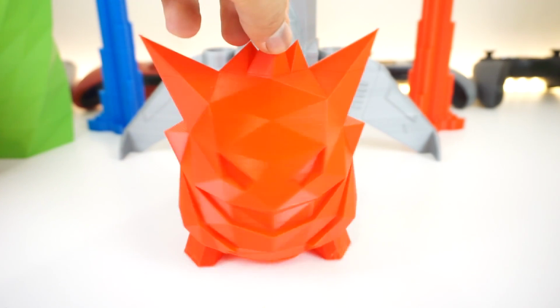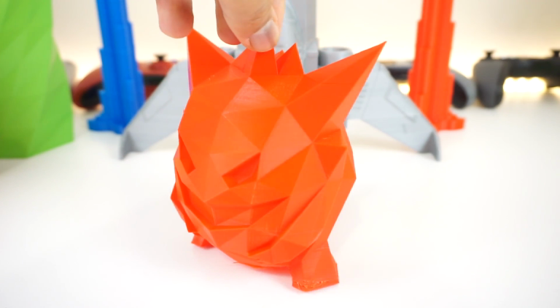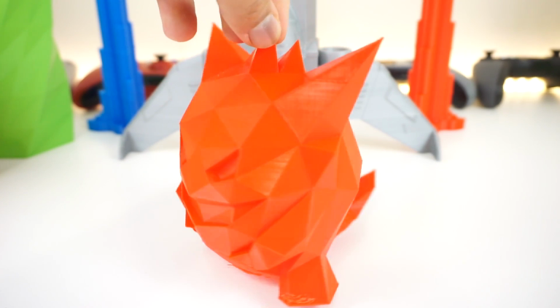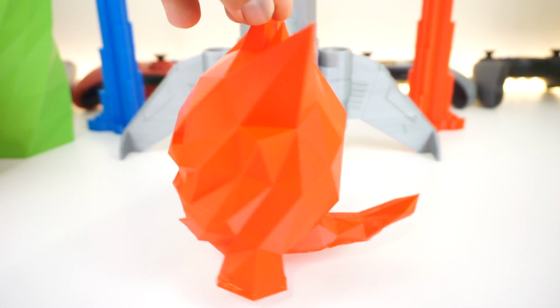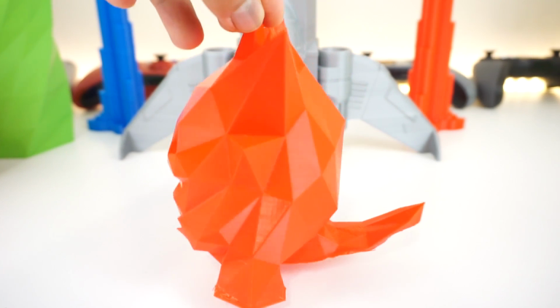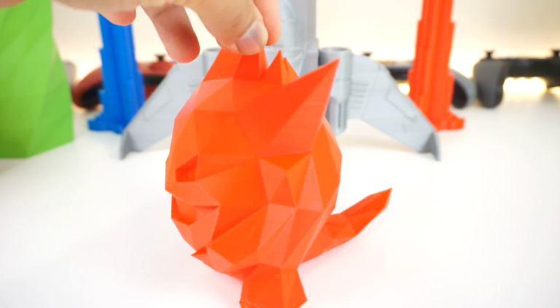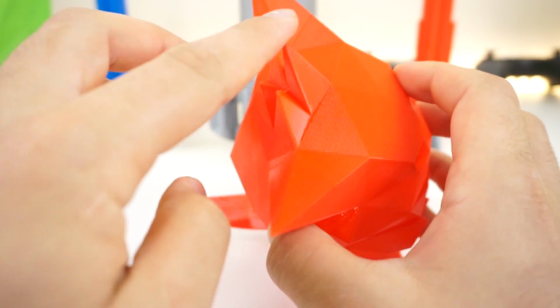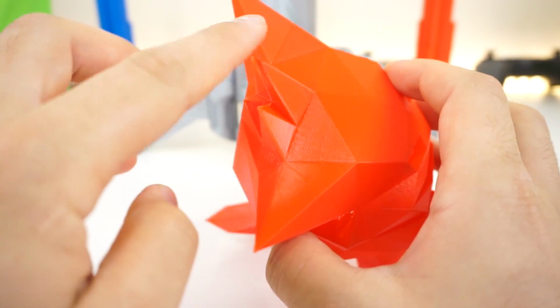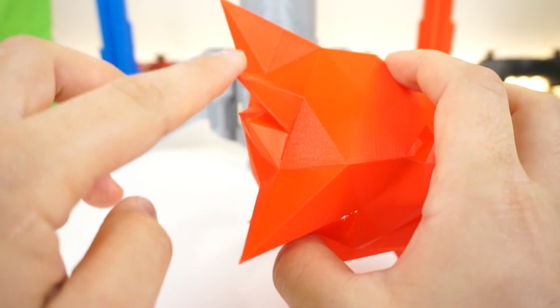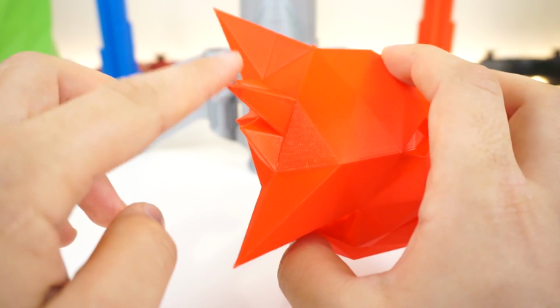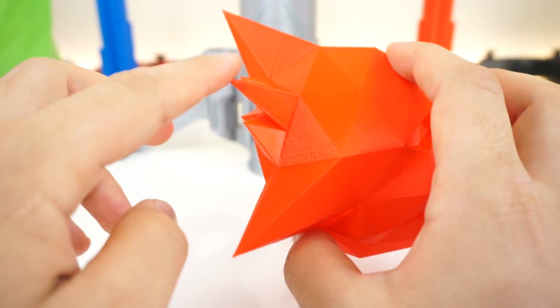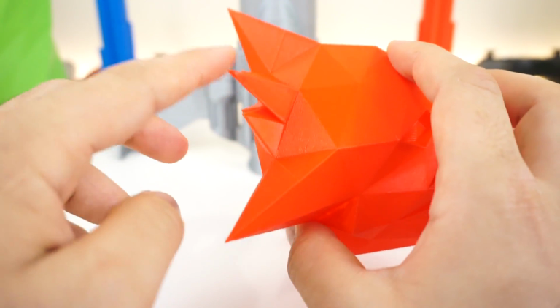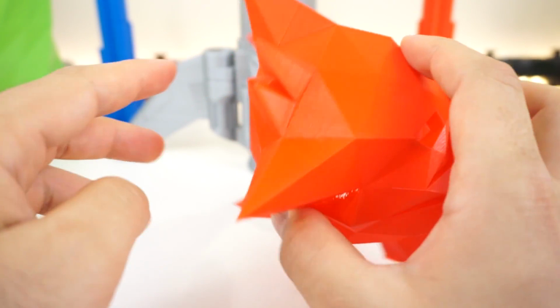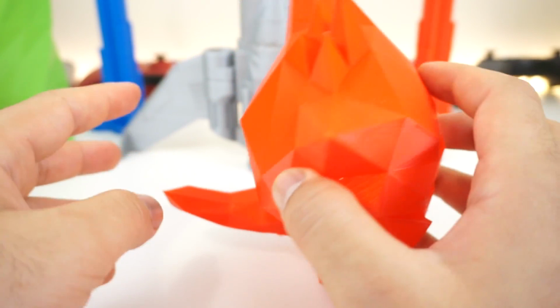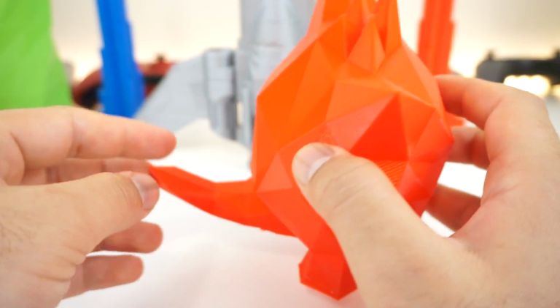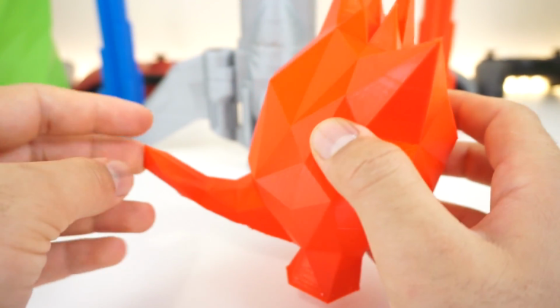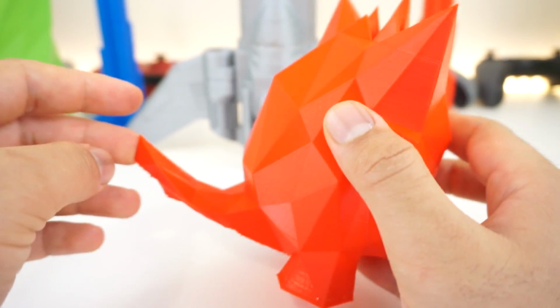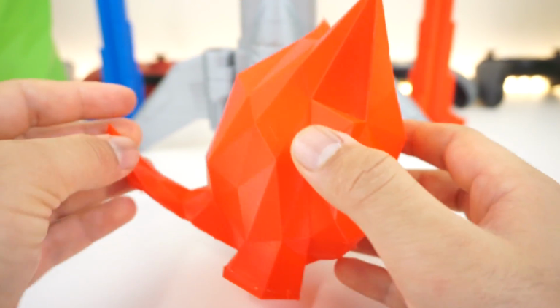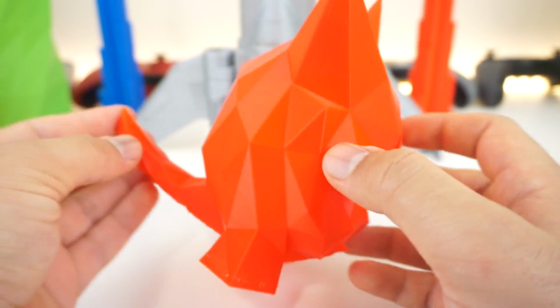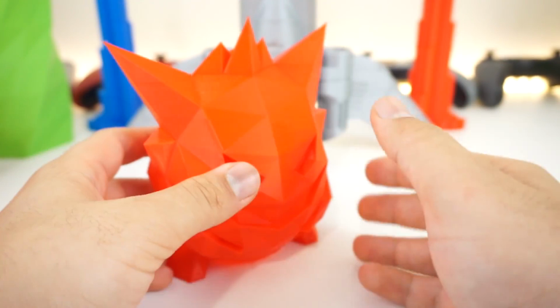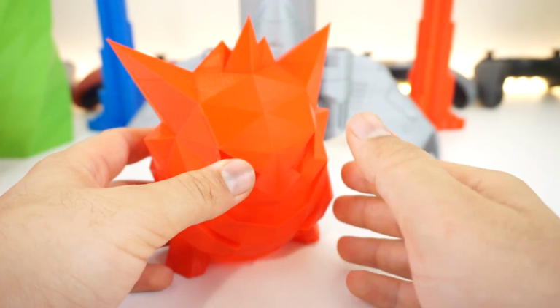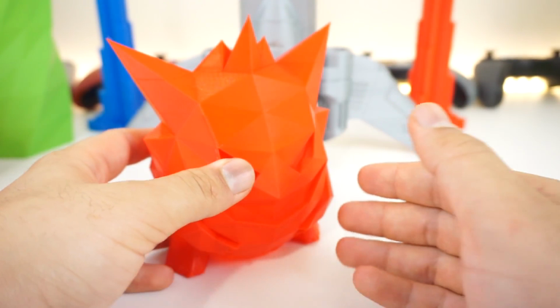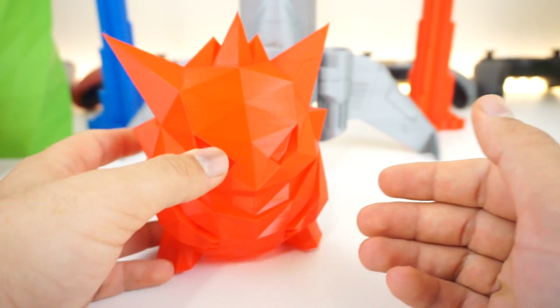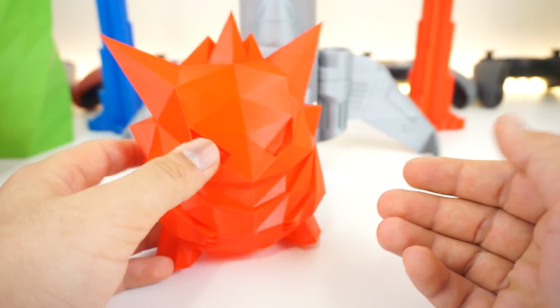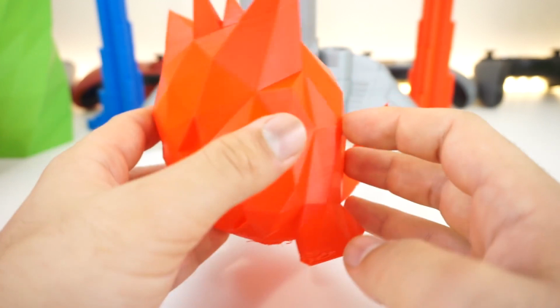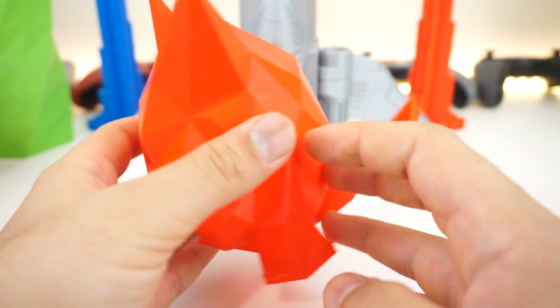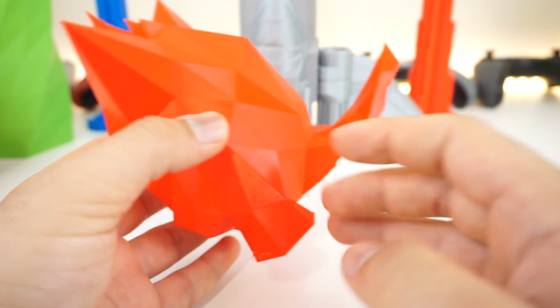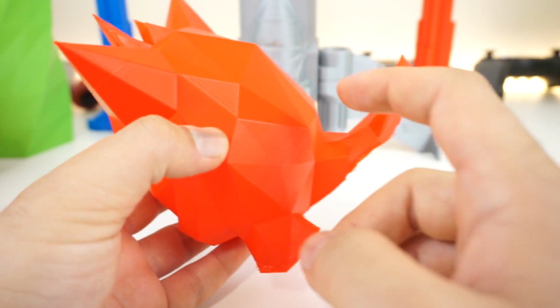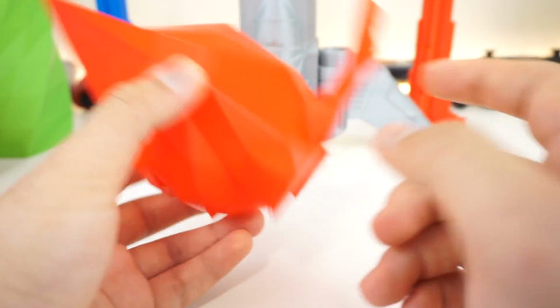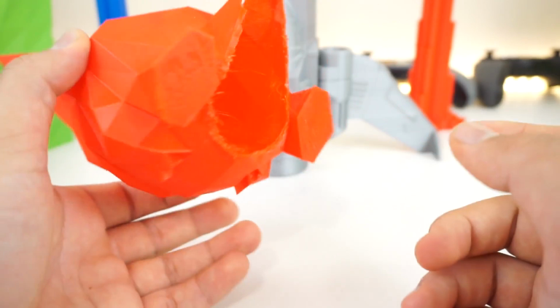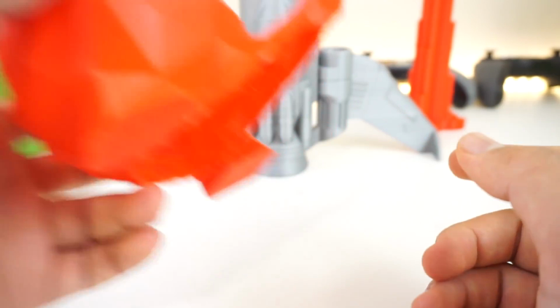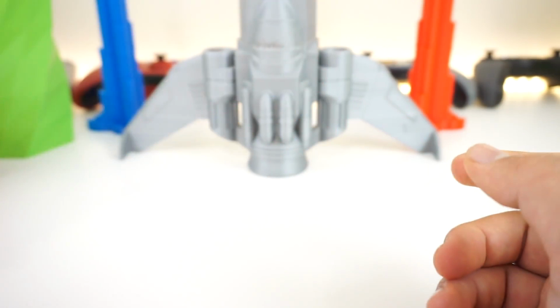These parts are actually pretty sharp — I almost punctured myself once when picking it up. And yeah, zero infill.